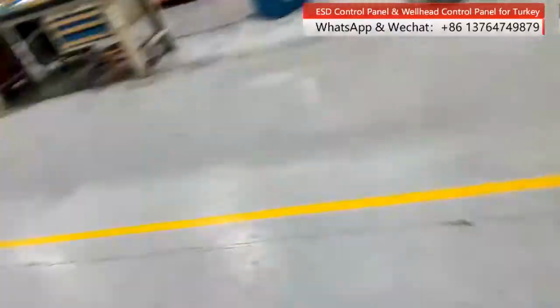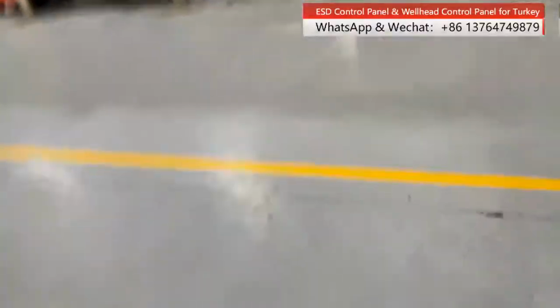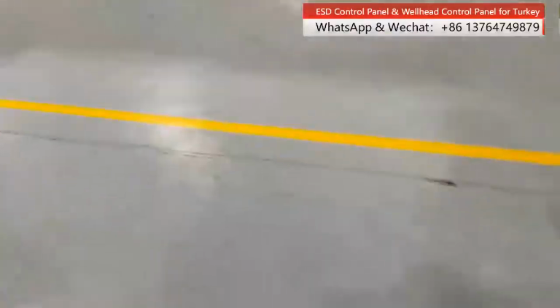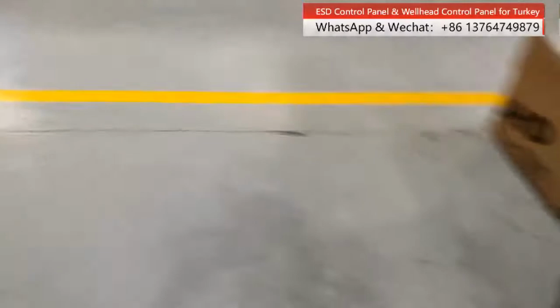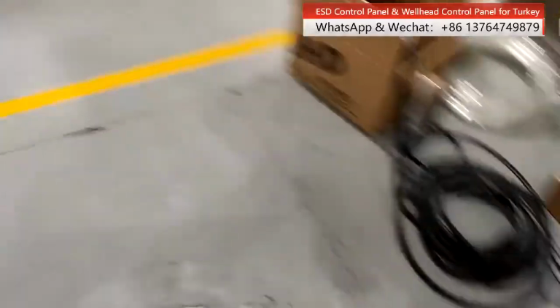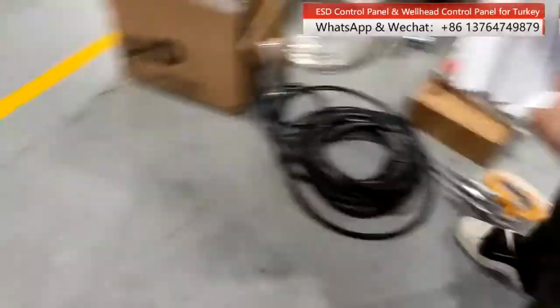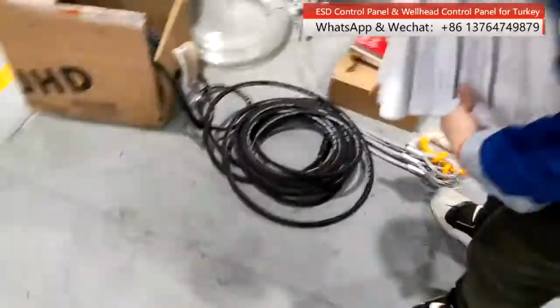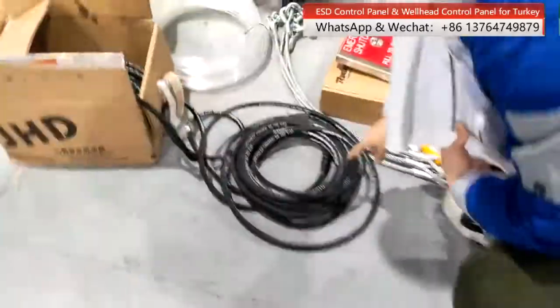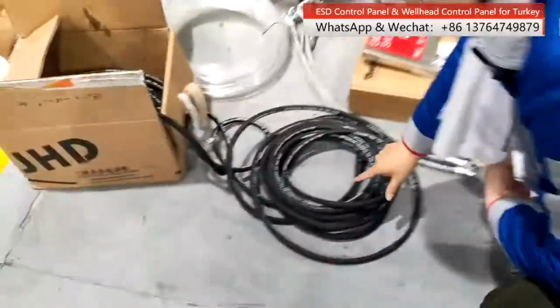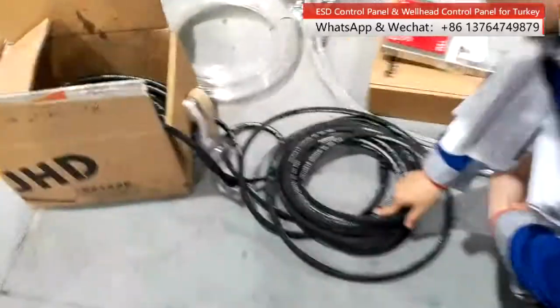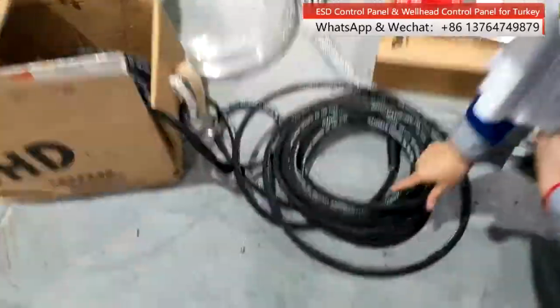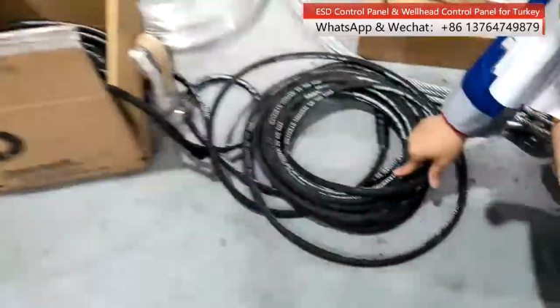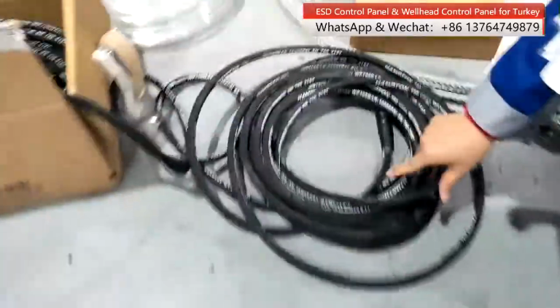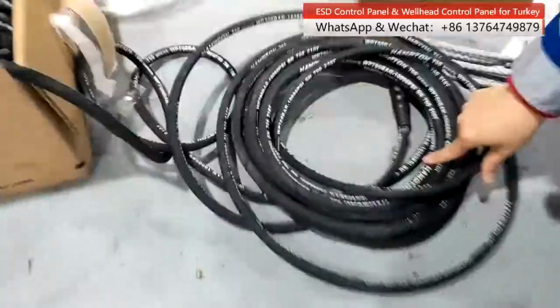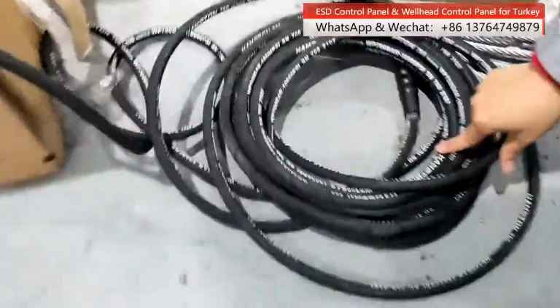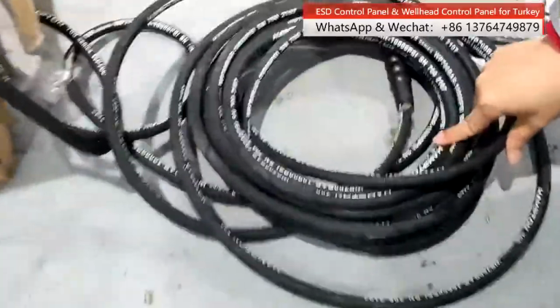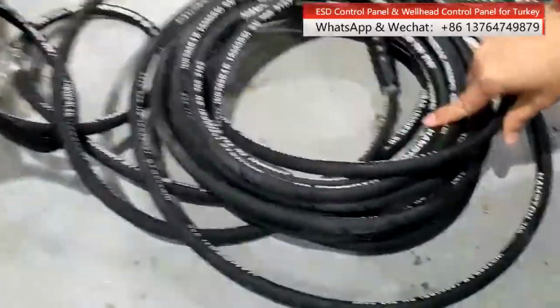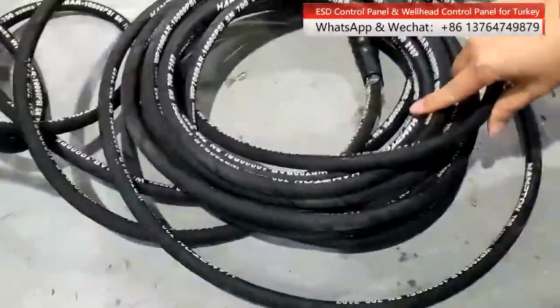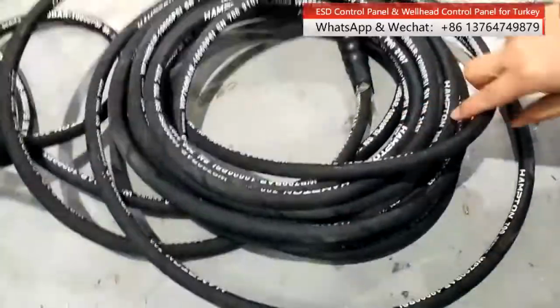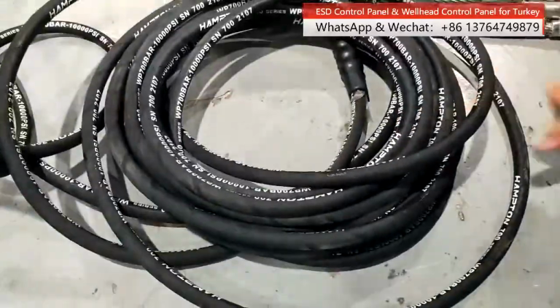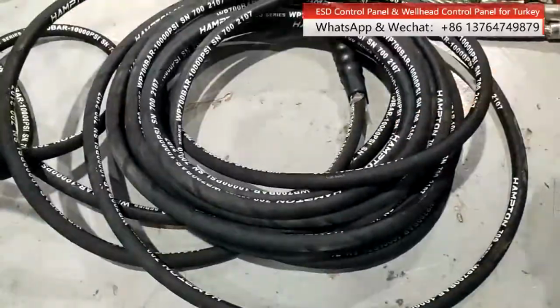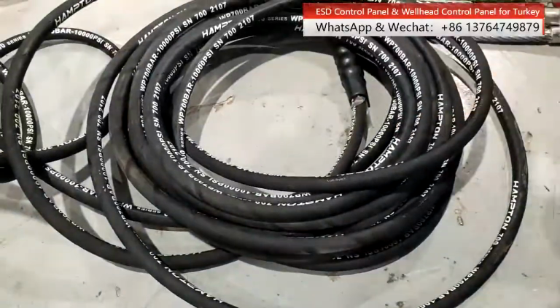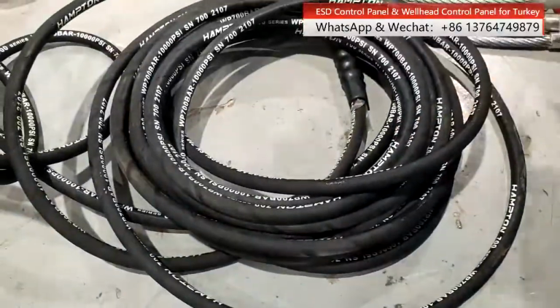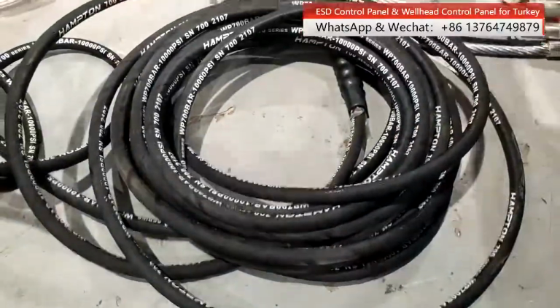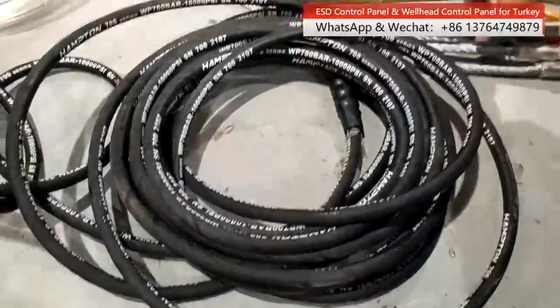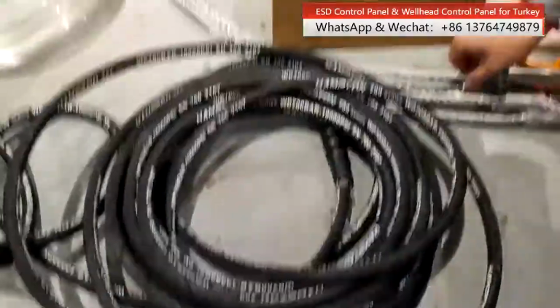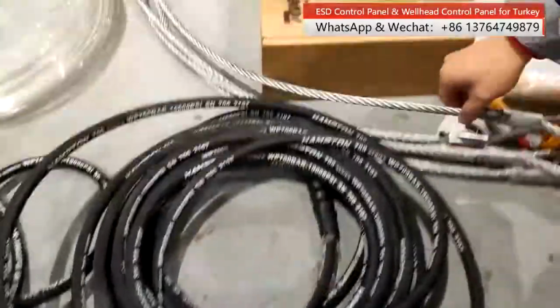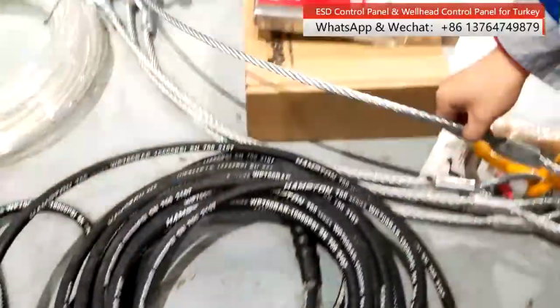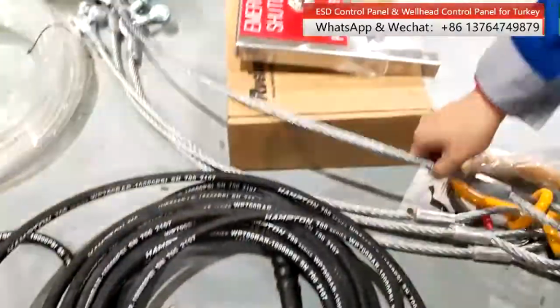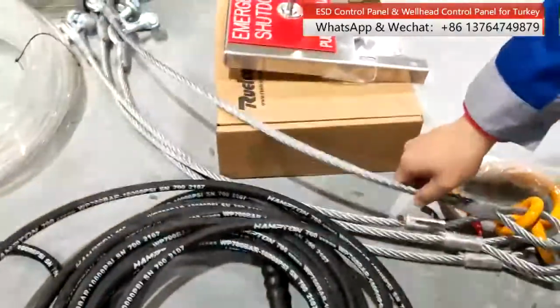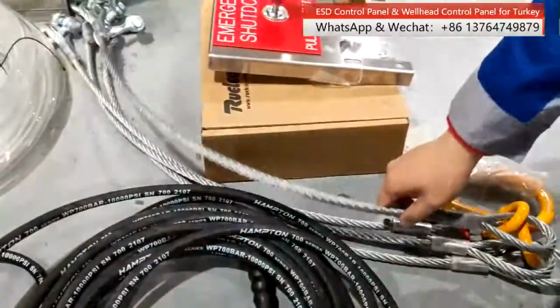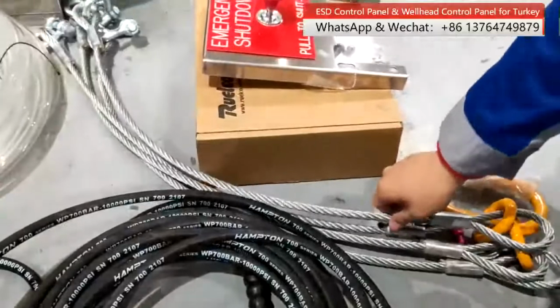Here is the high pressure pipeline. The fittings are slim stainless steel.